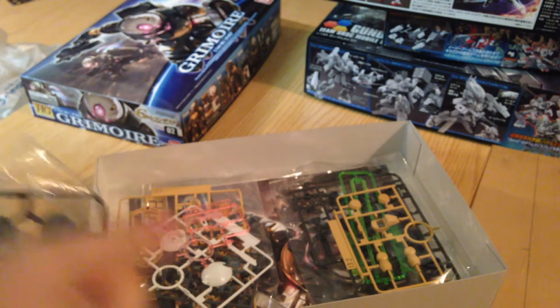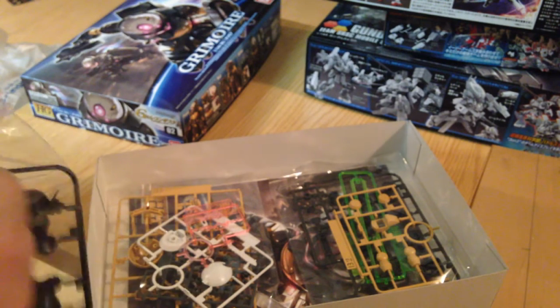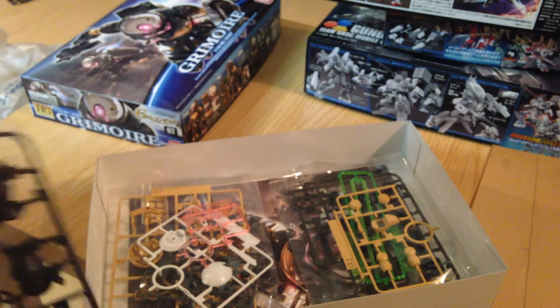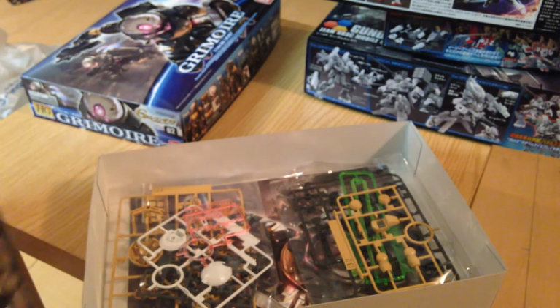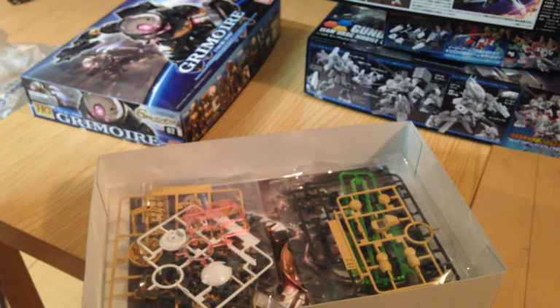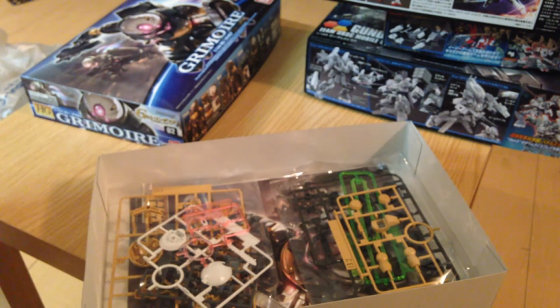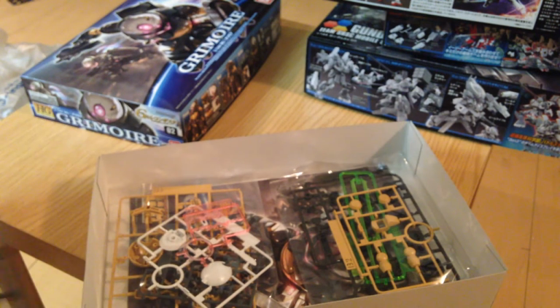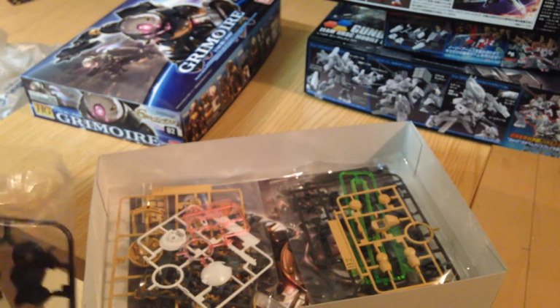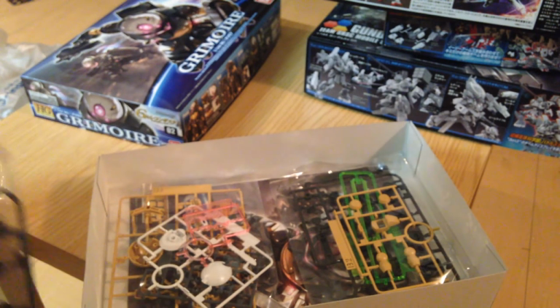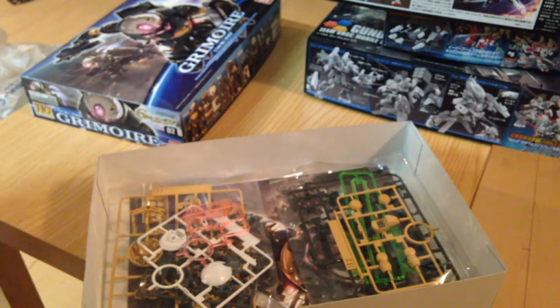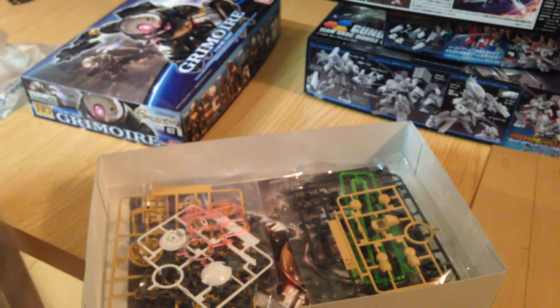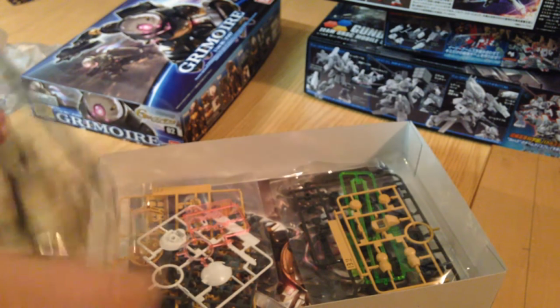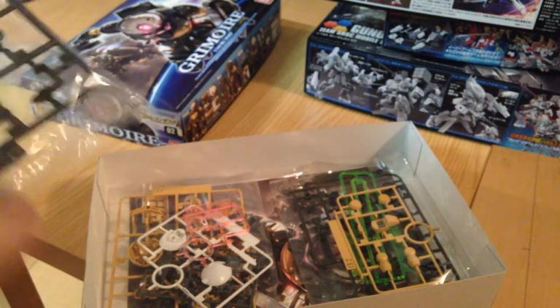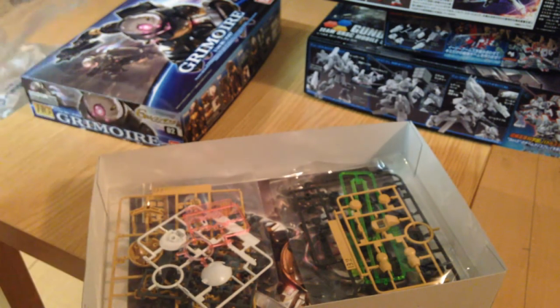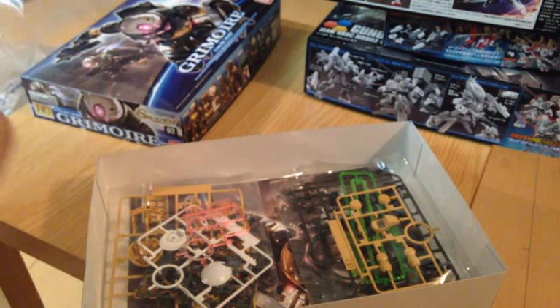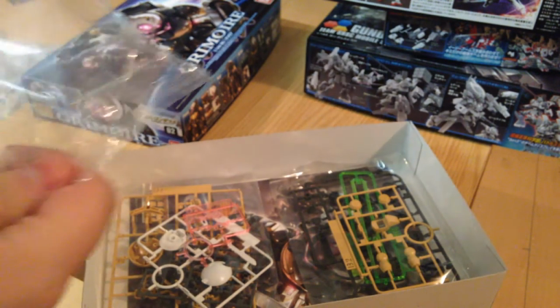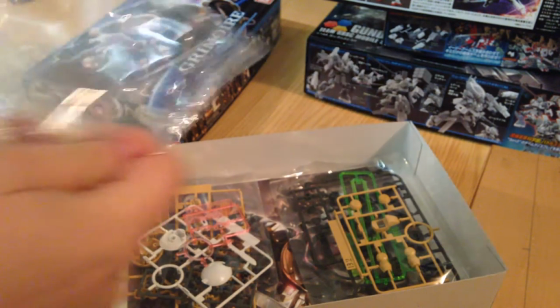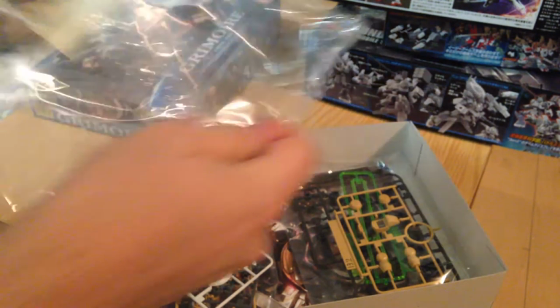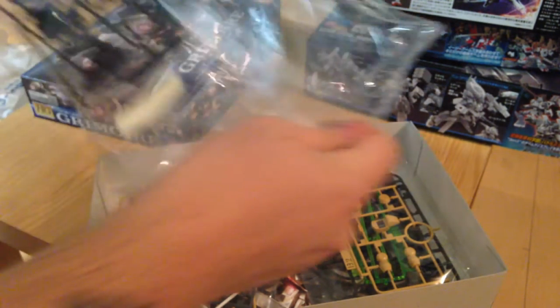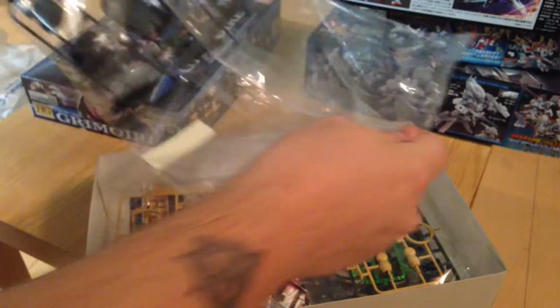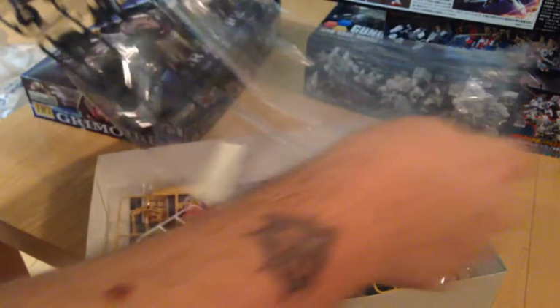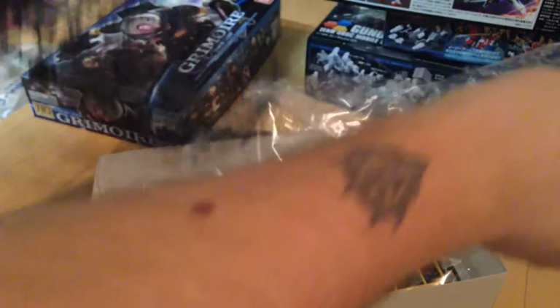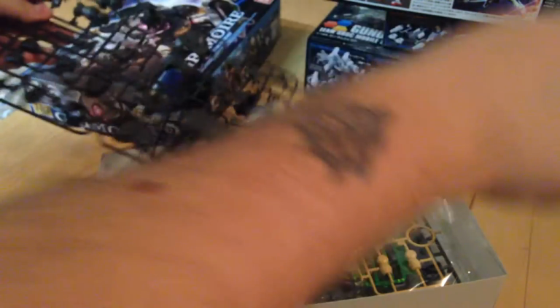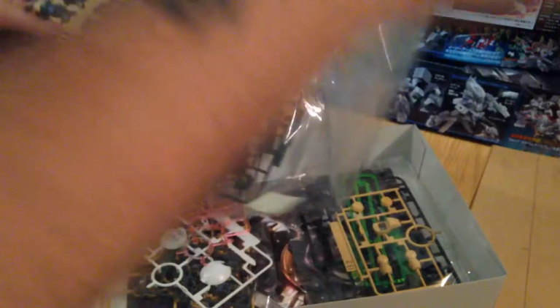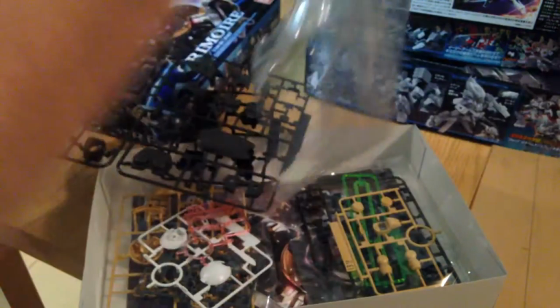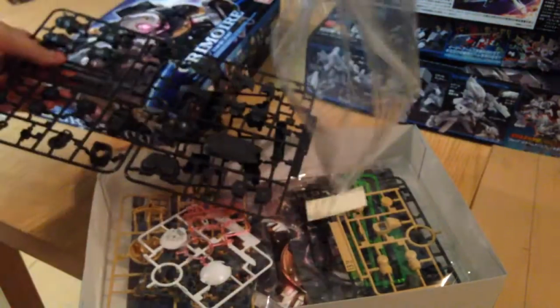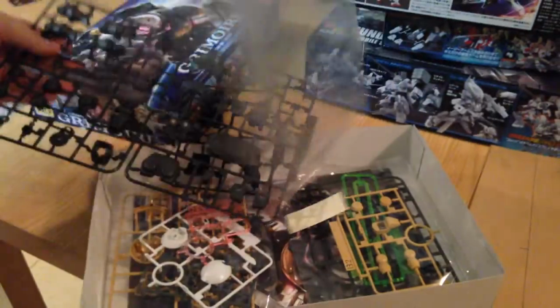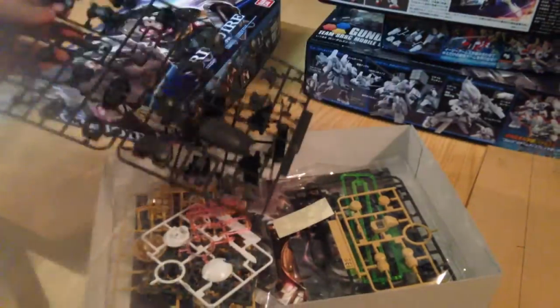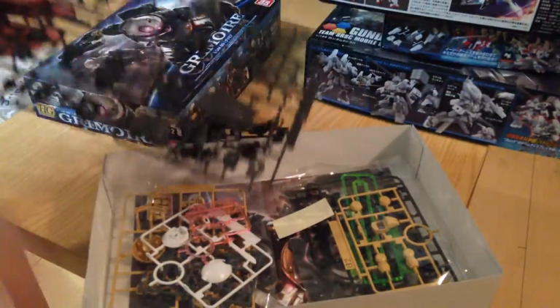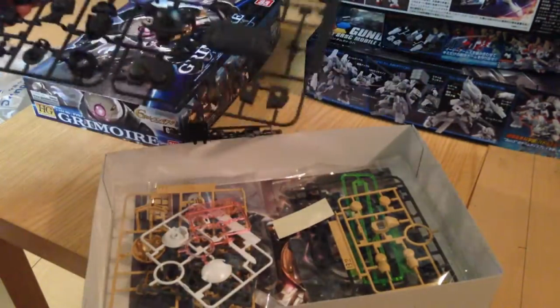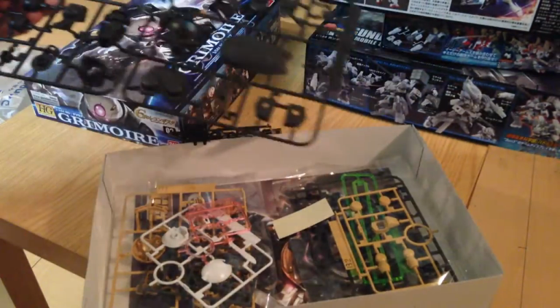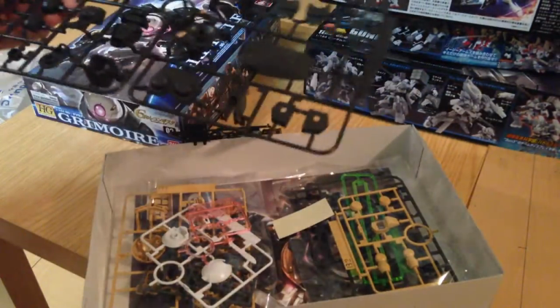The first thing I noticed is it has a couple of different color effect parts. That's neat — yay, effect parts.